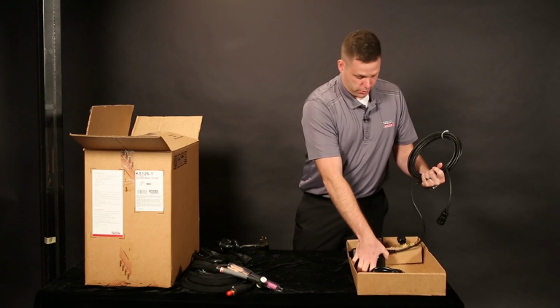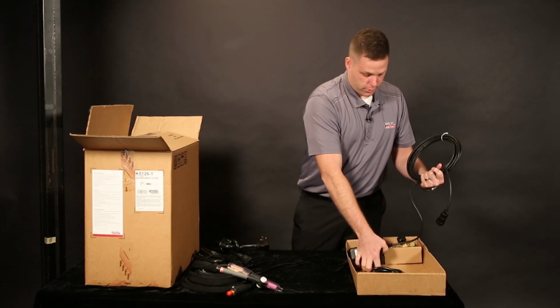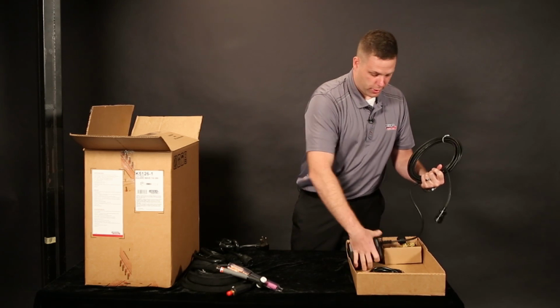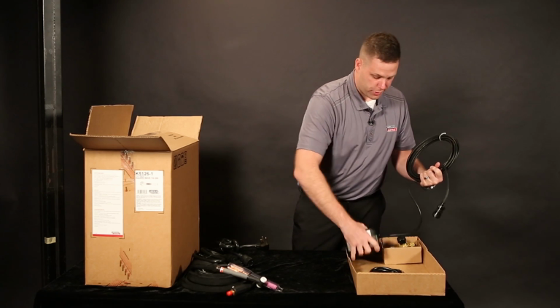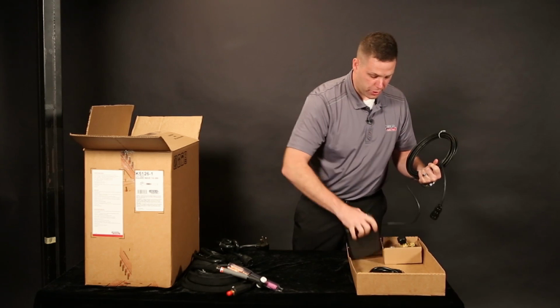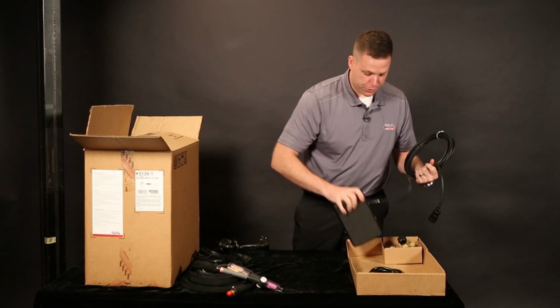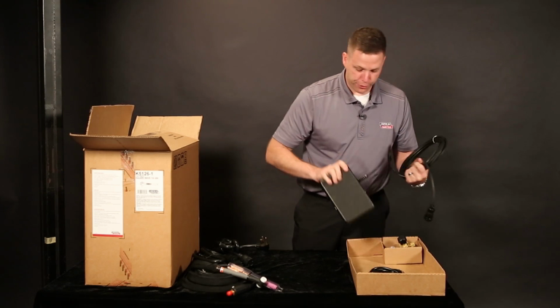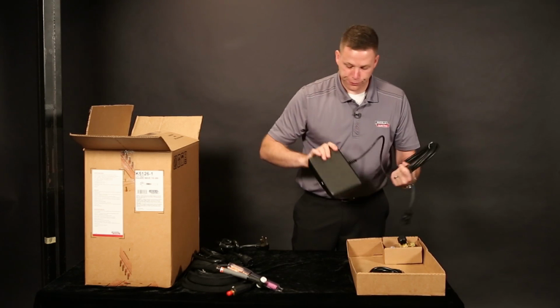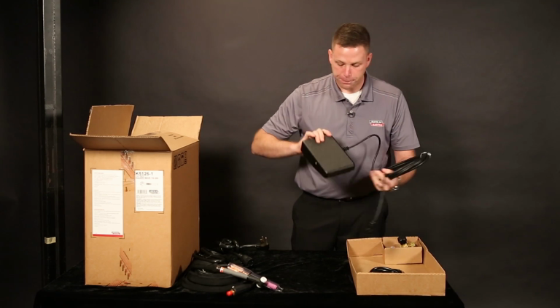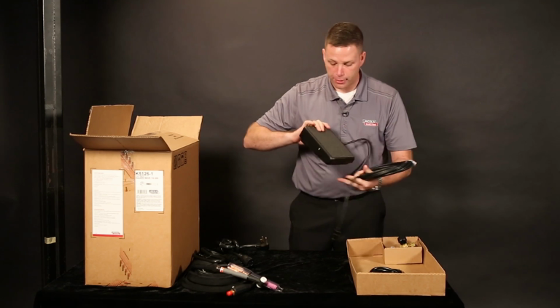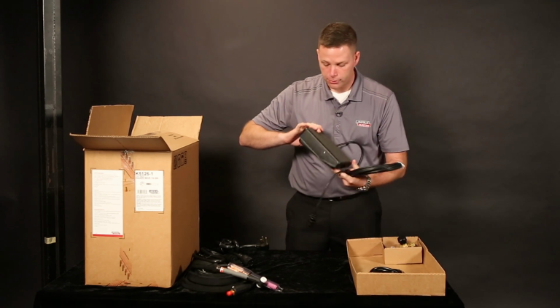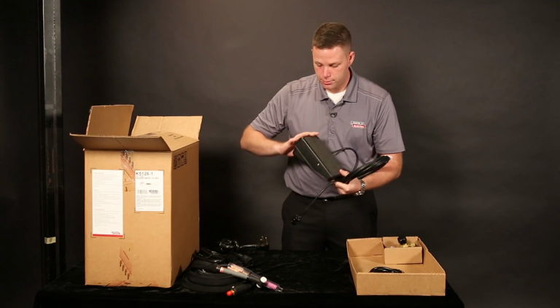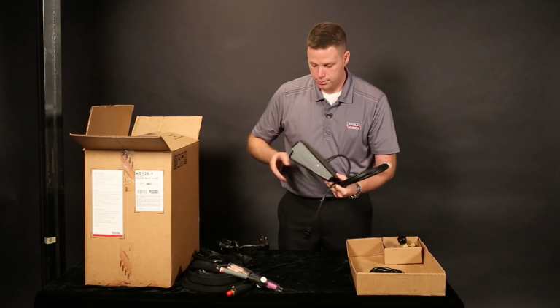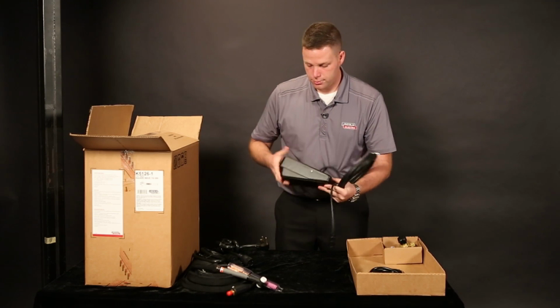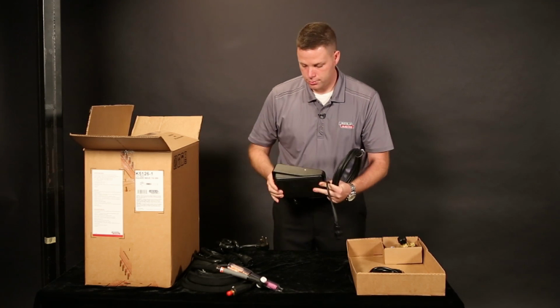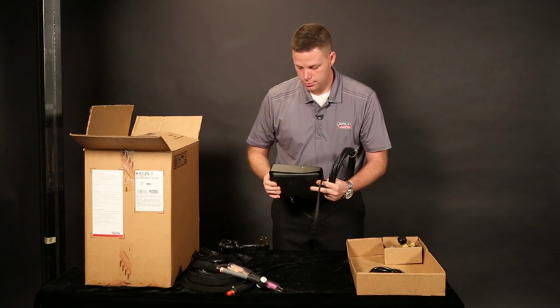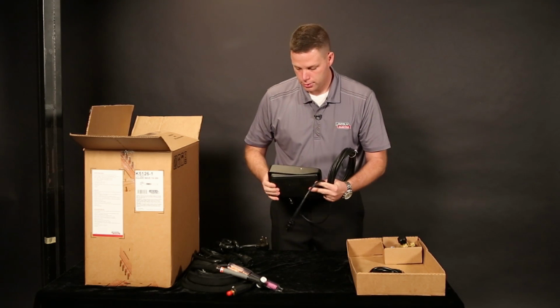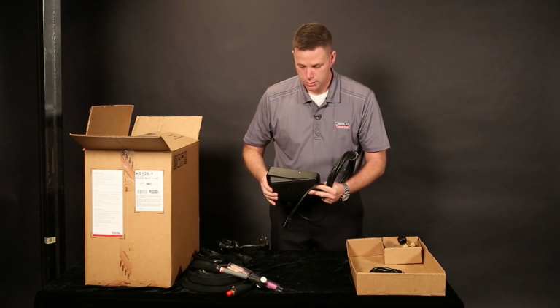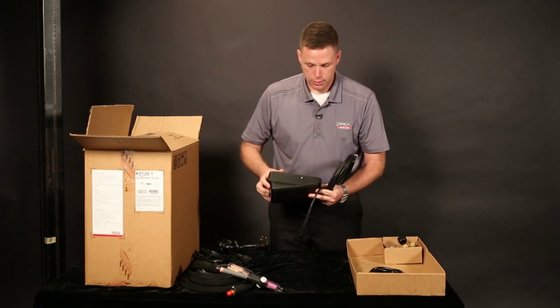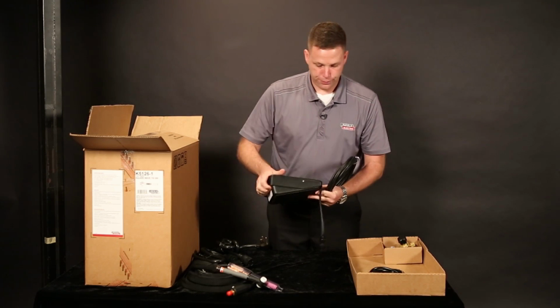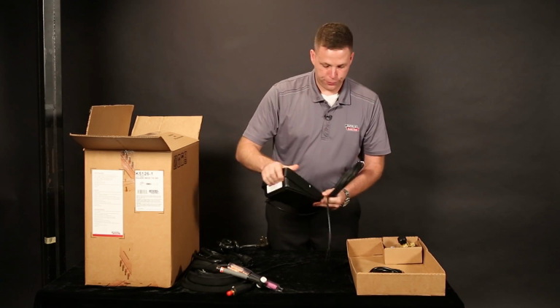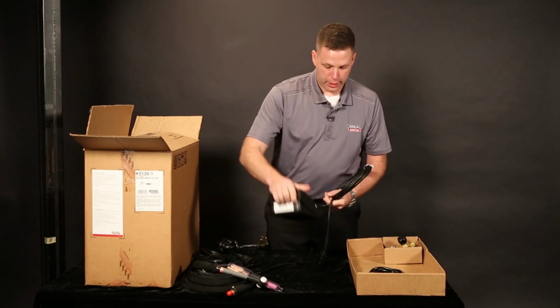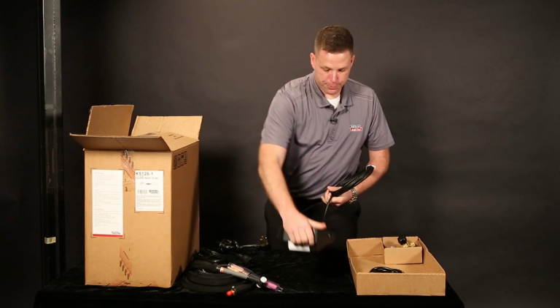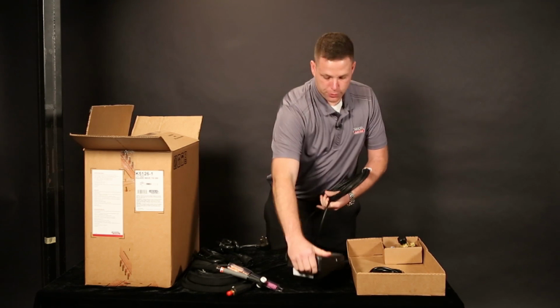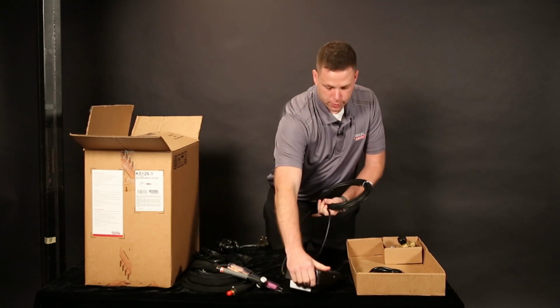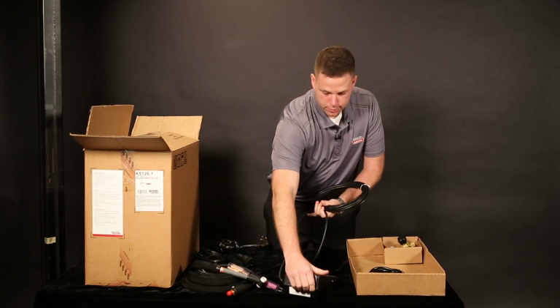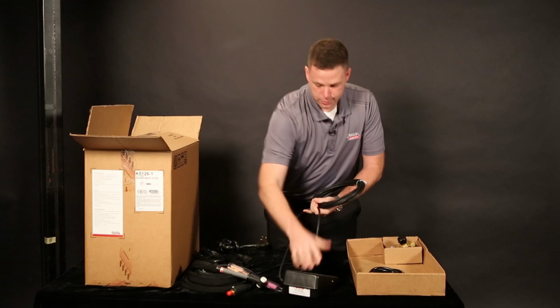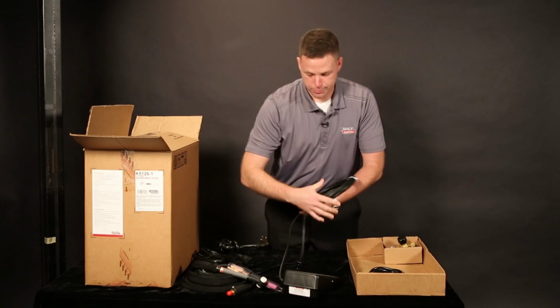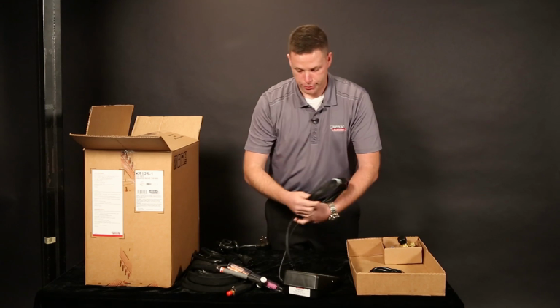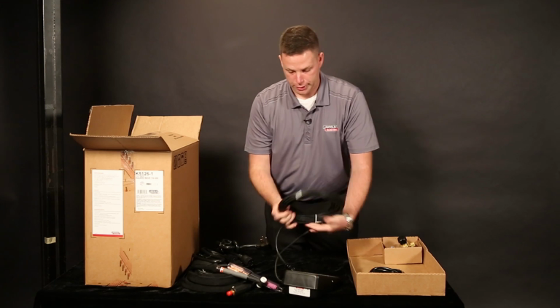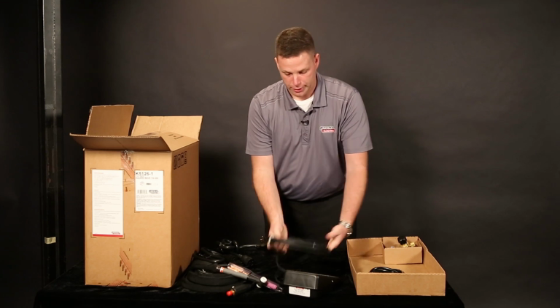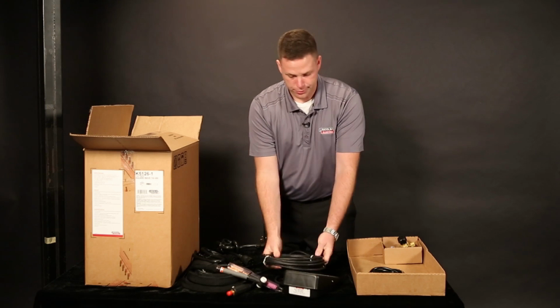A nice industrial foot pedal — foot amp control. It's pretty nice.